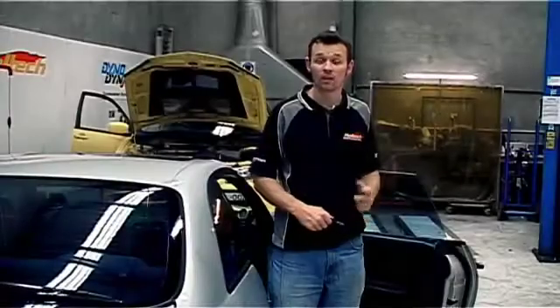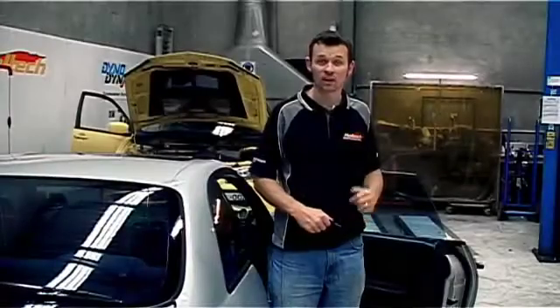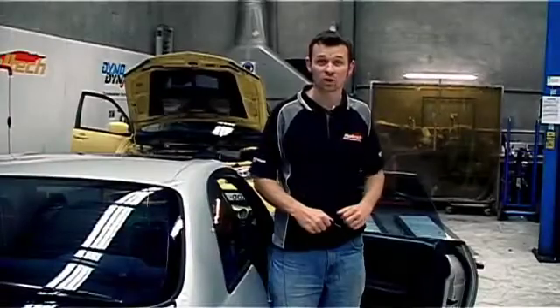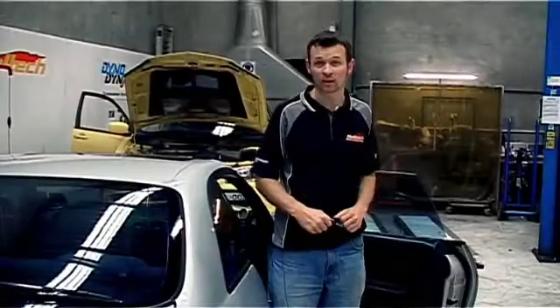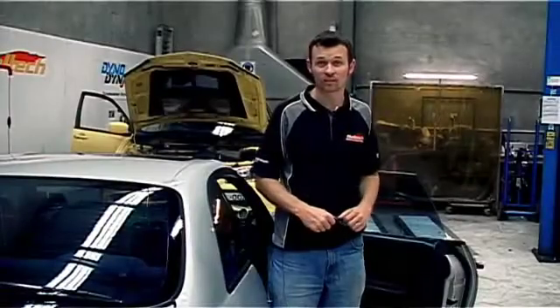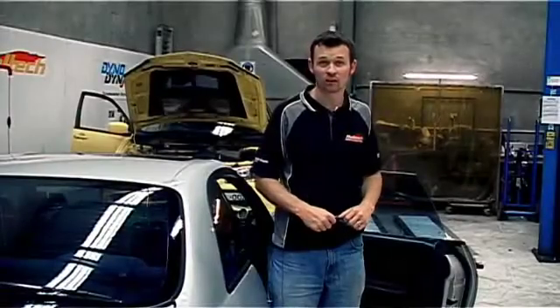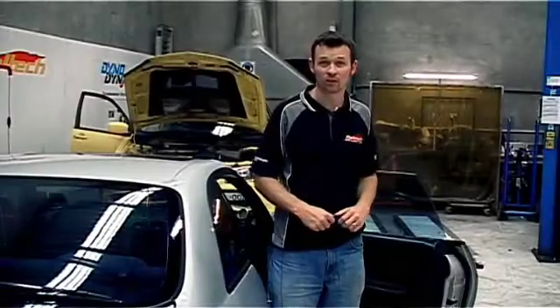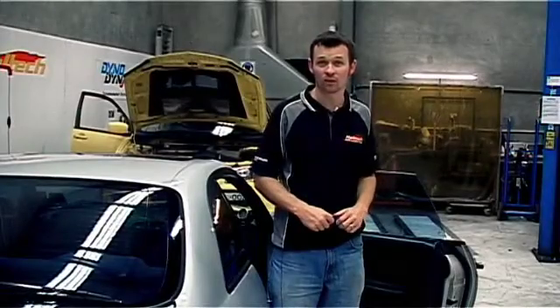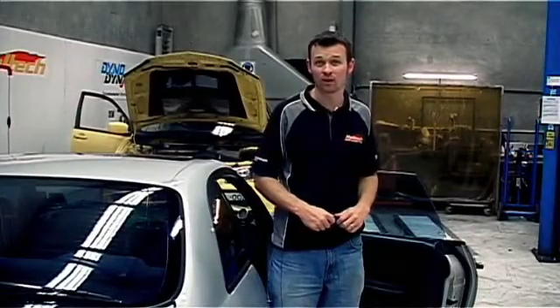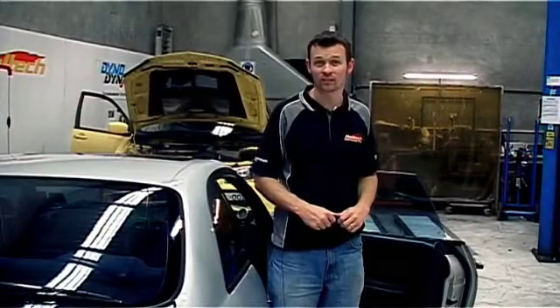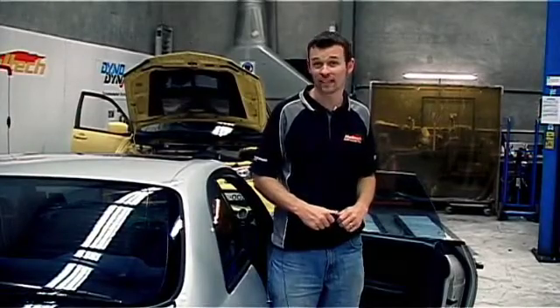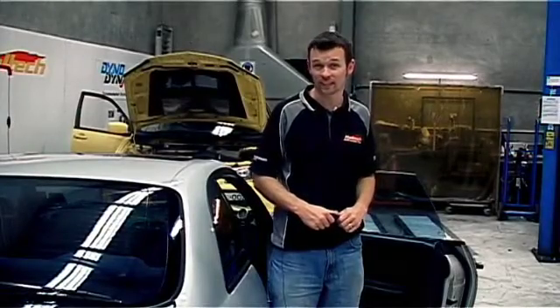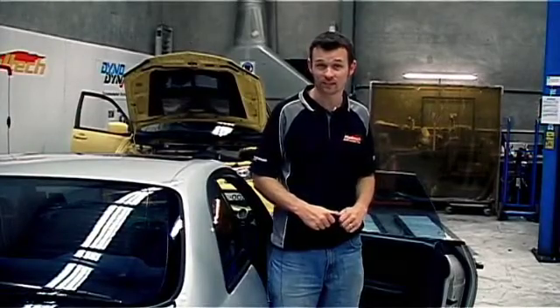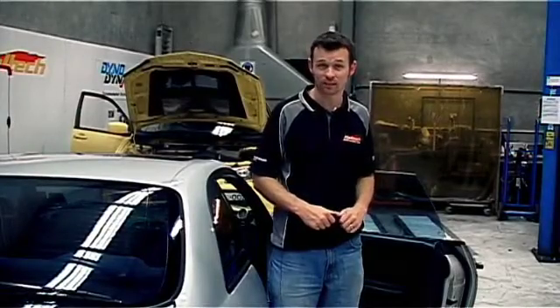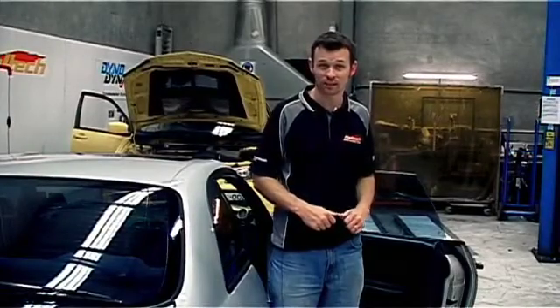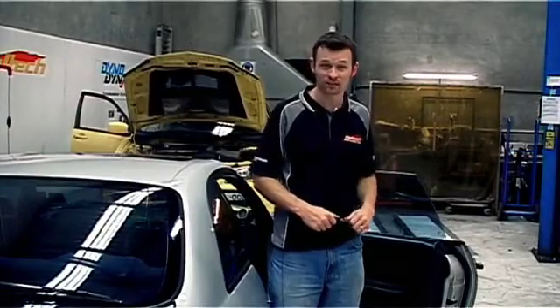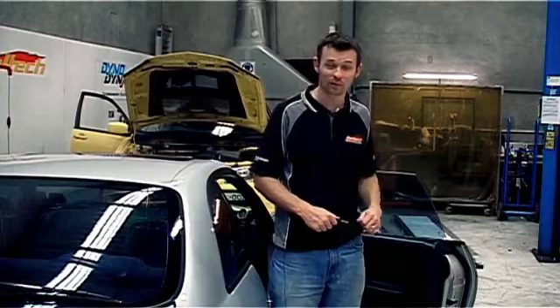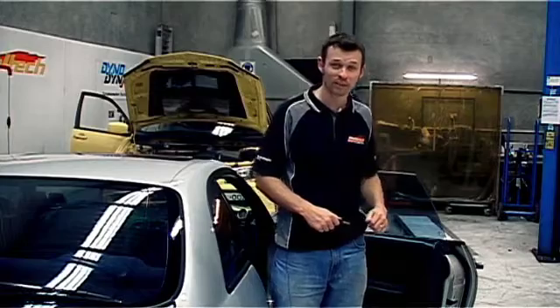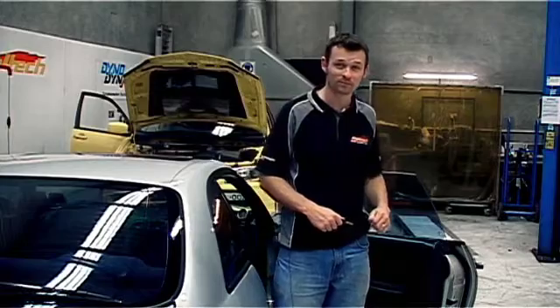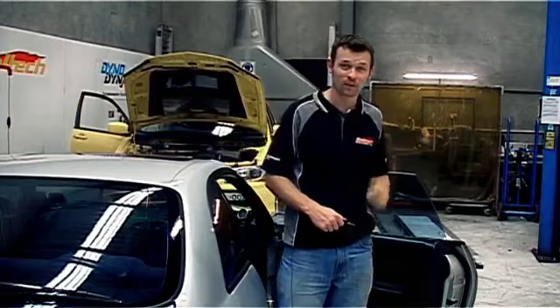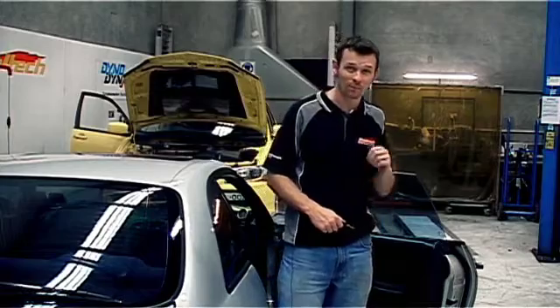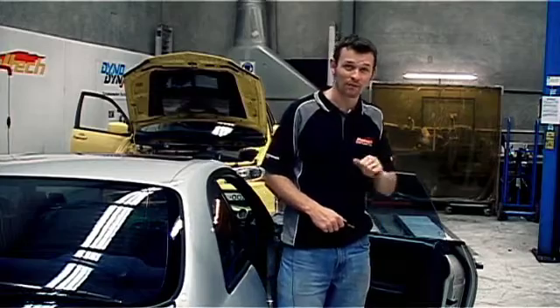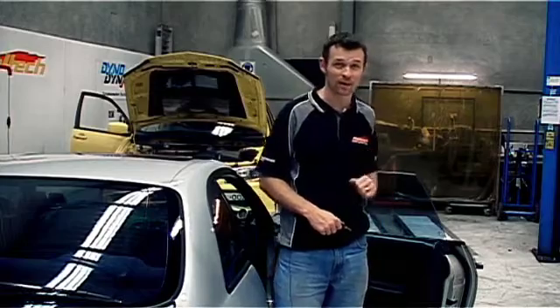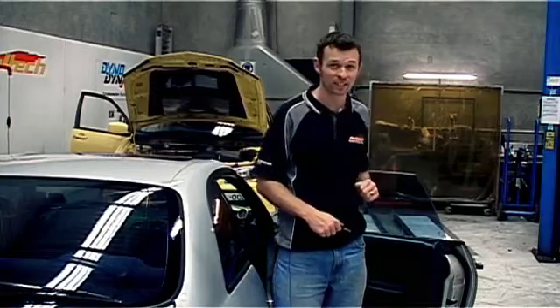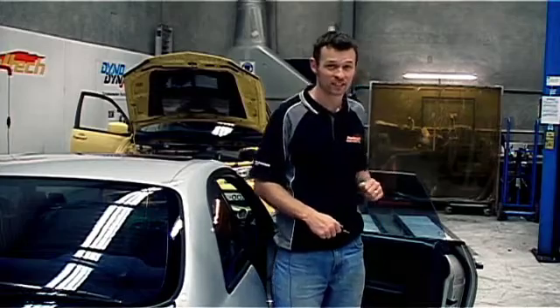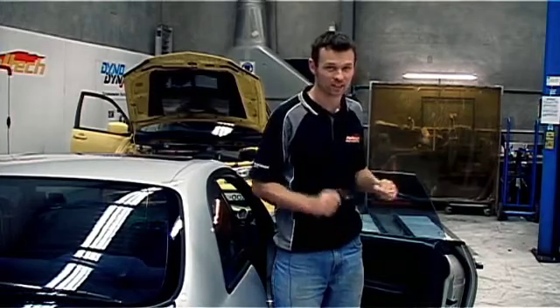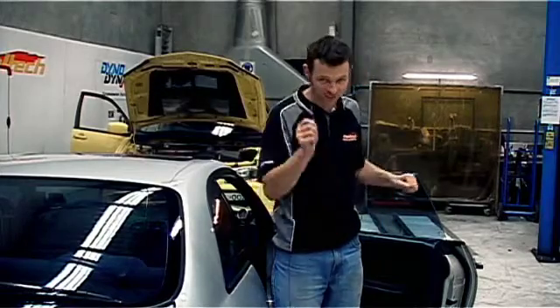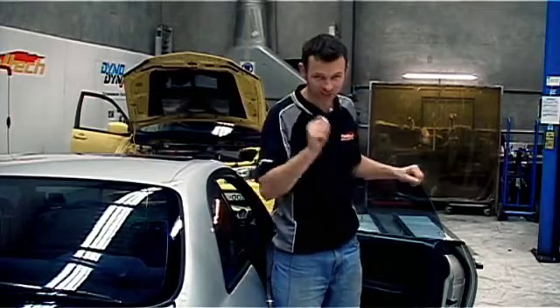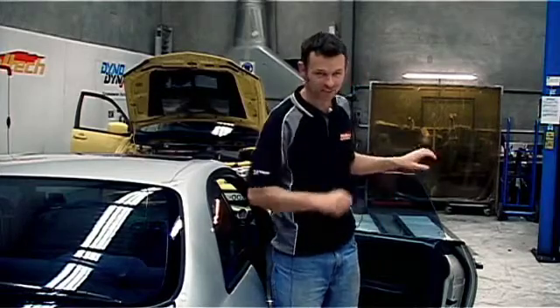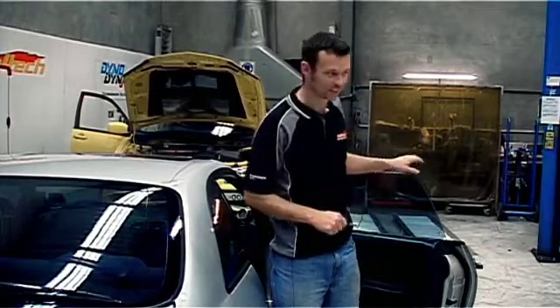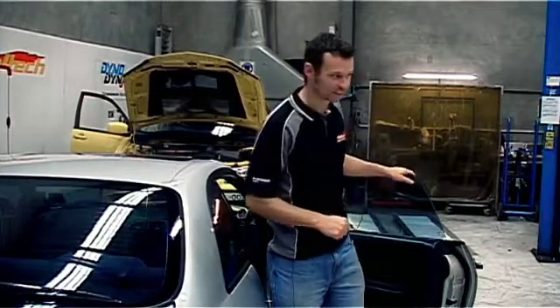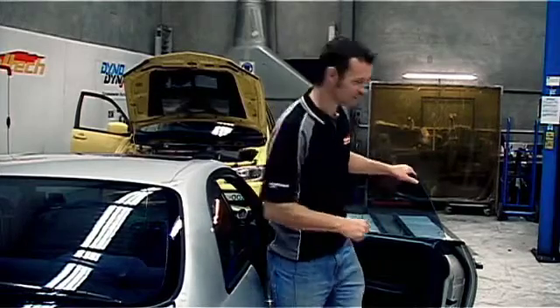That's all we have time for on Technically Speaking this time around. I'm Matt from Haltech. I'll see you next time.